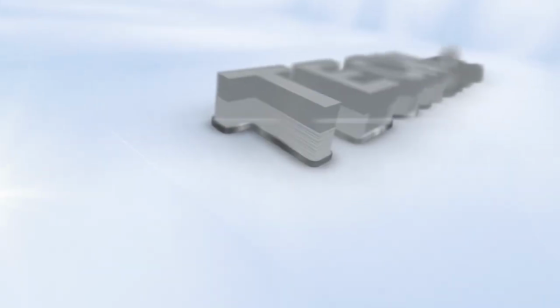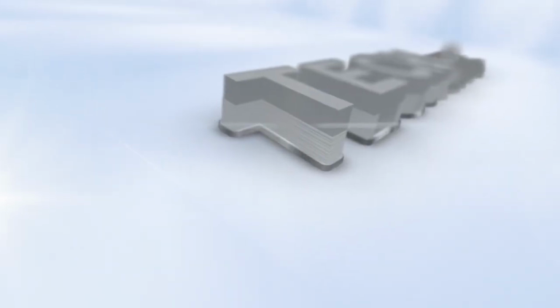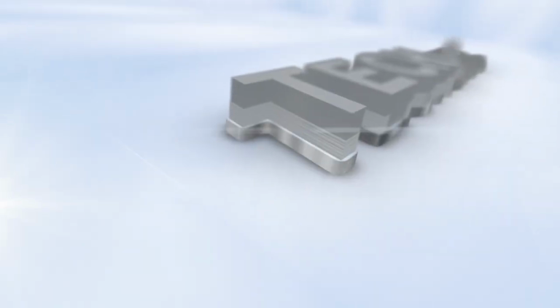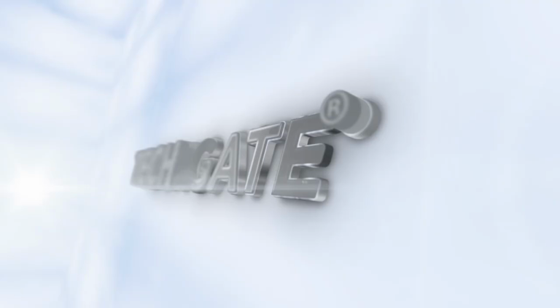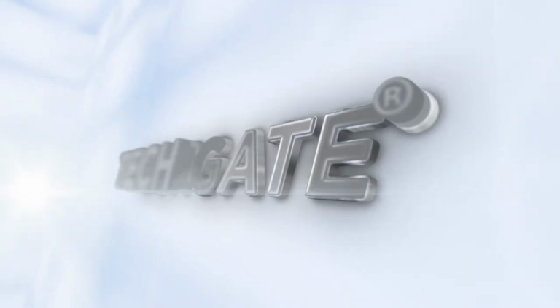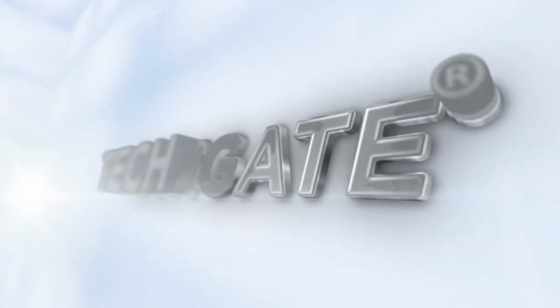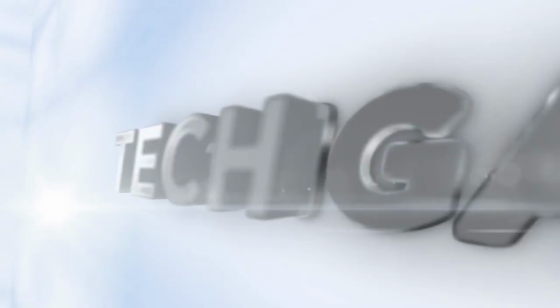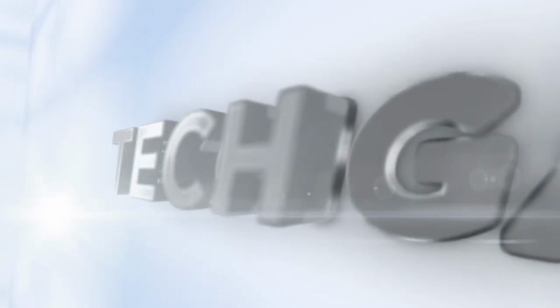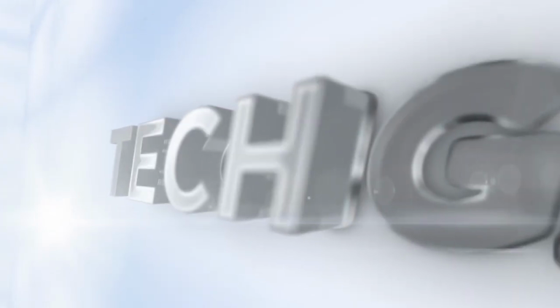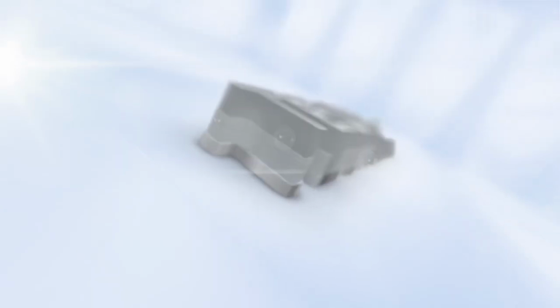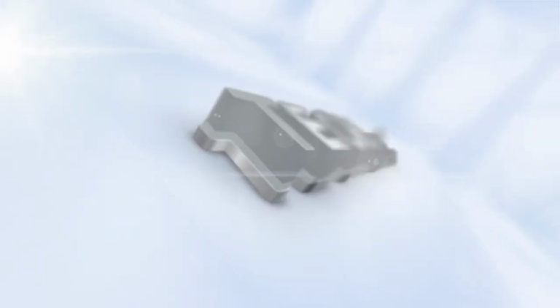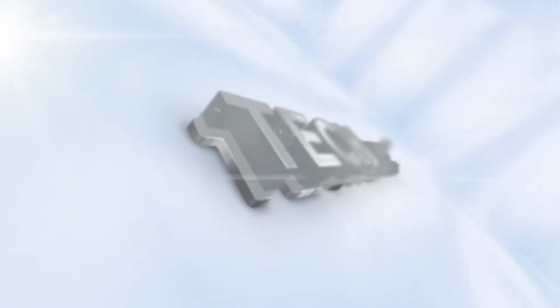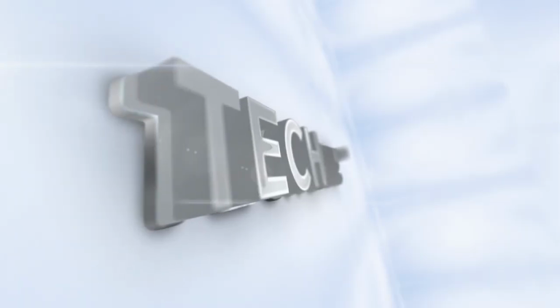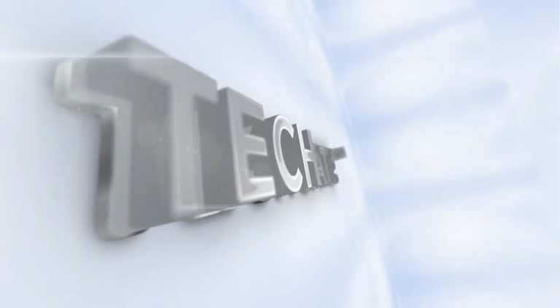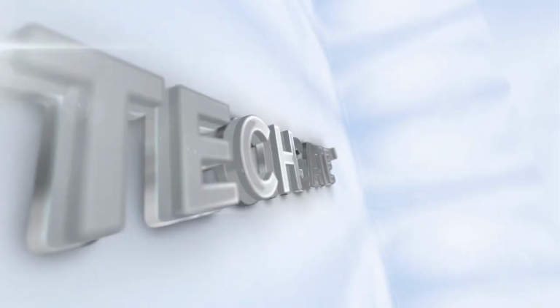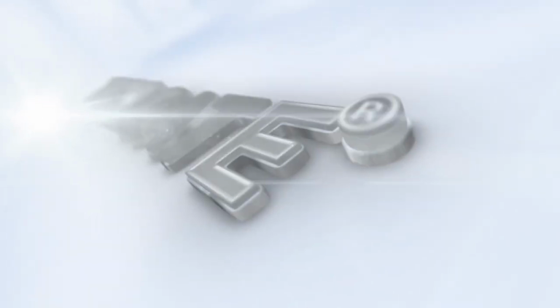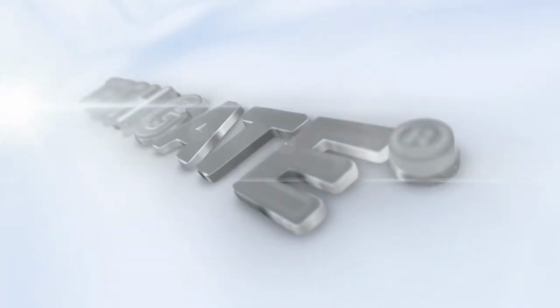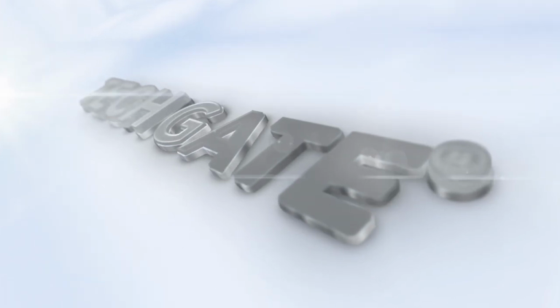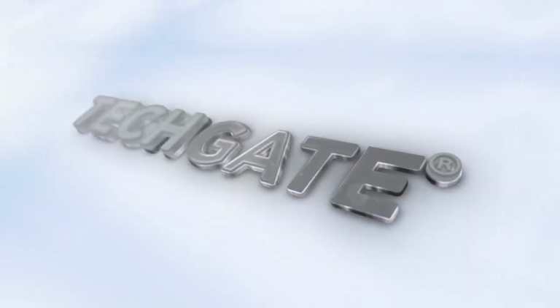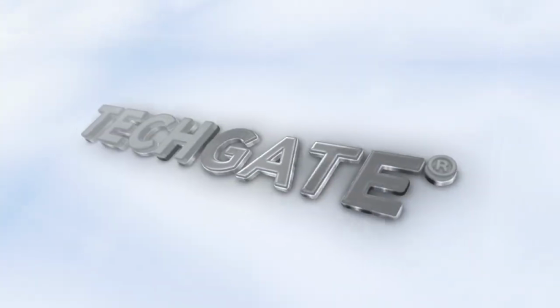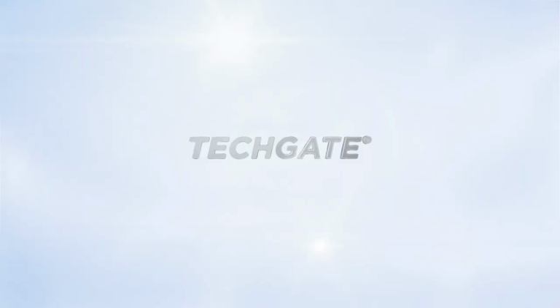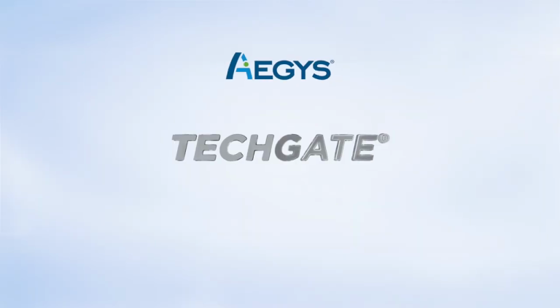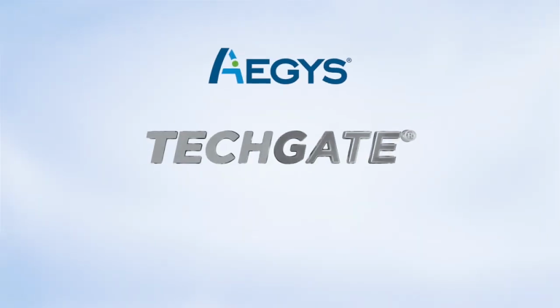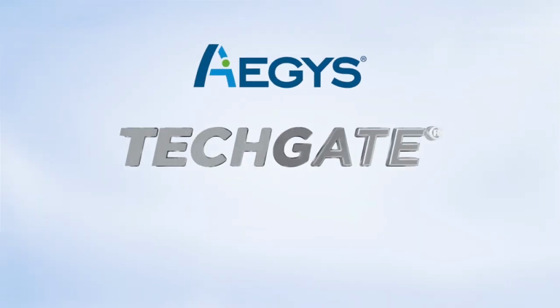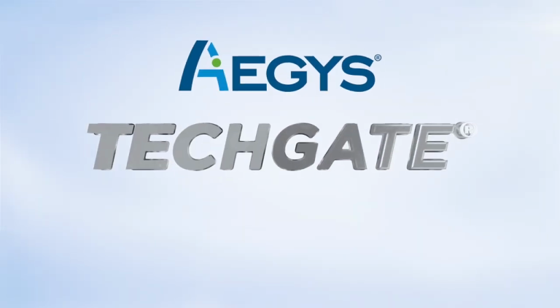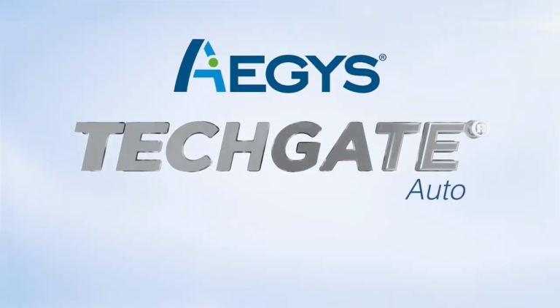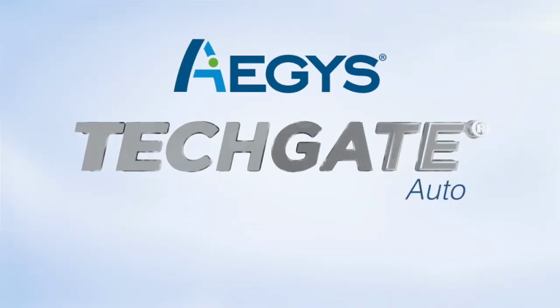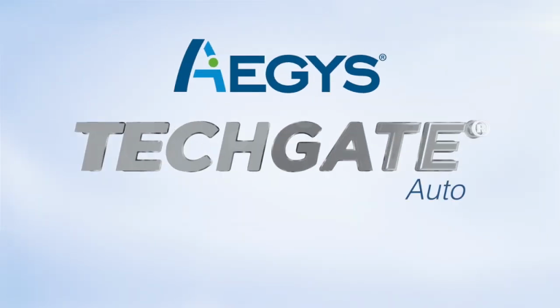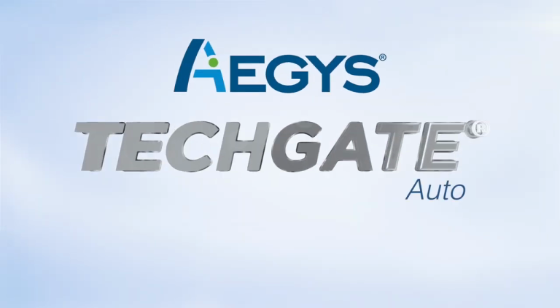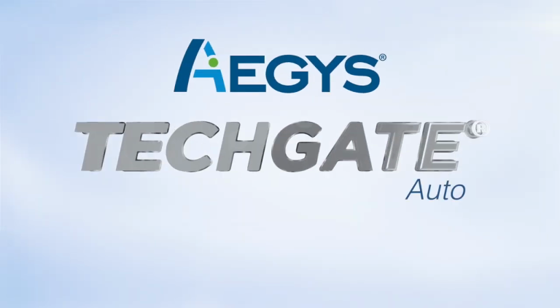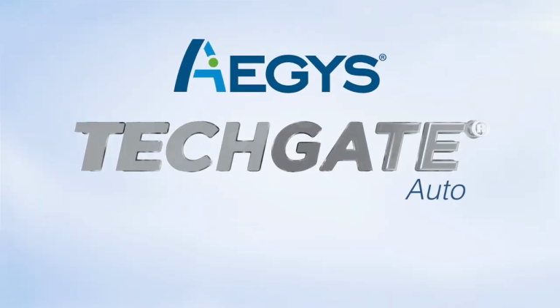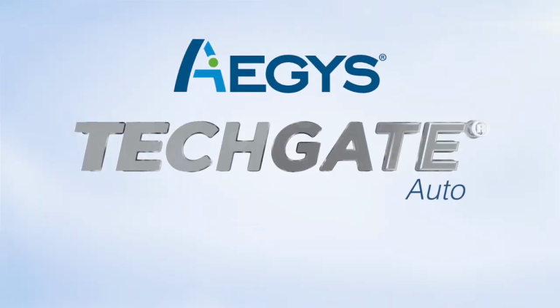Aegis introduces state-of-the-art robotic access control technology, the TechGate Auto.